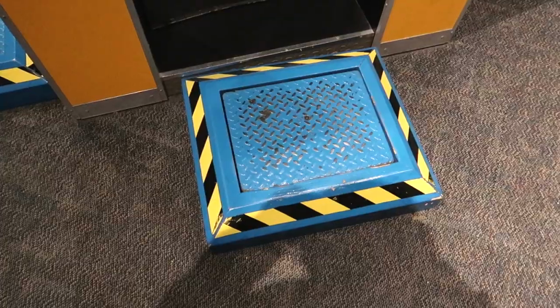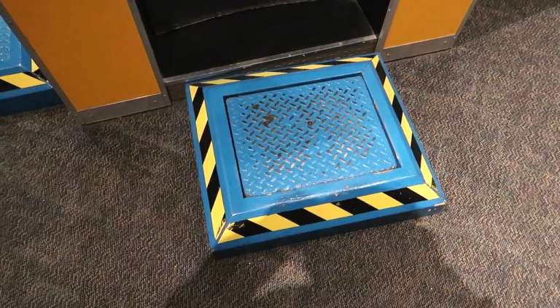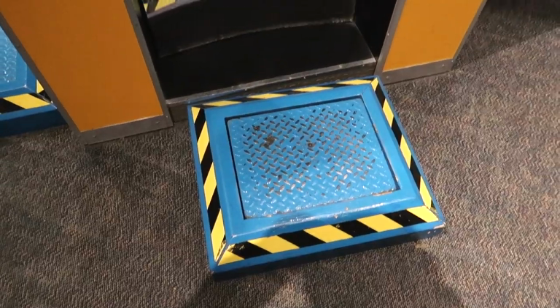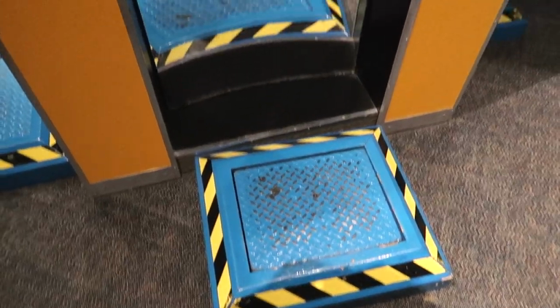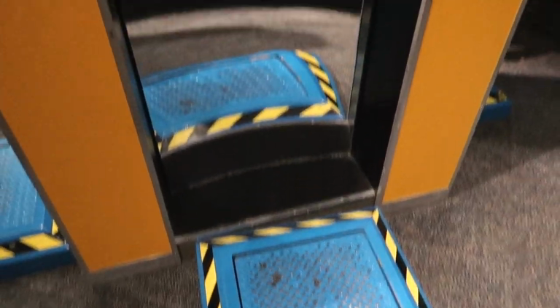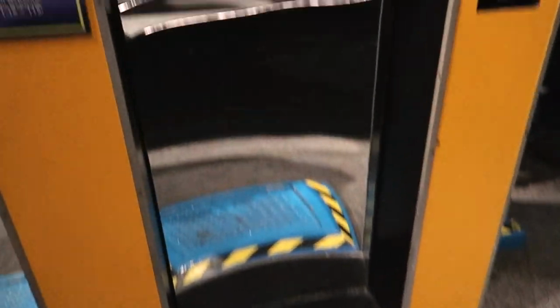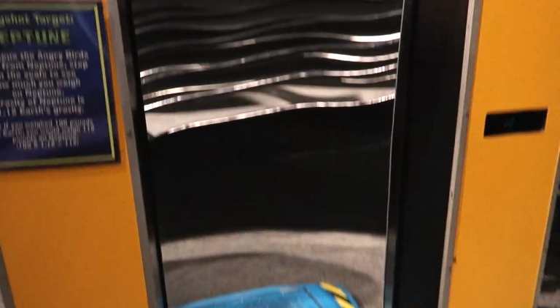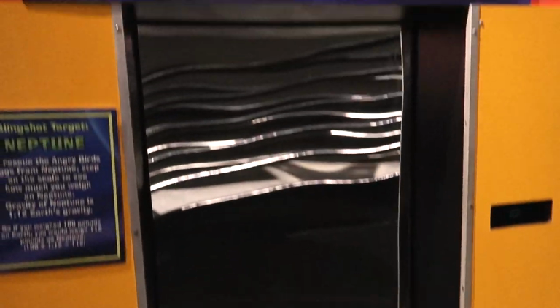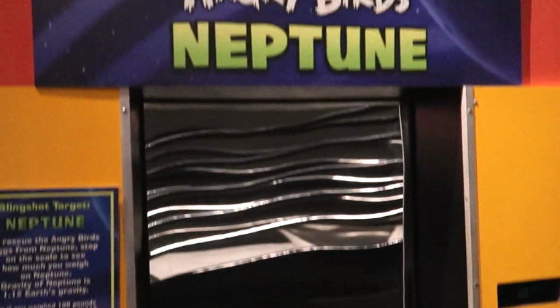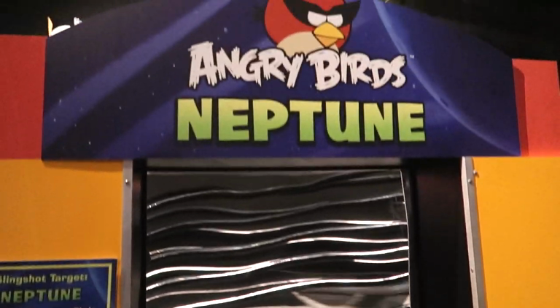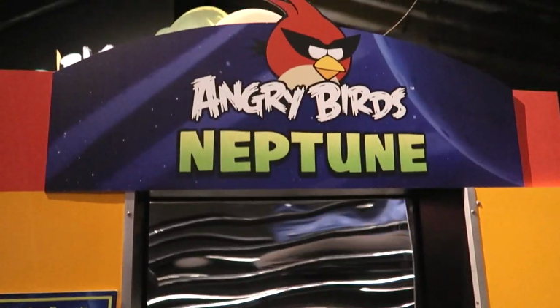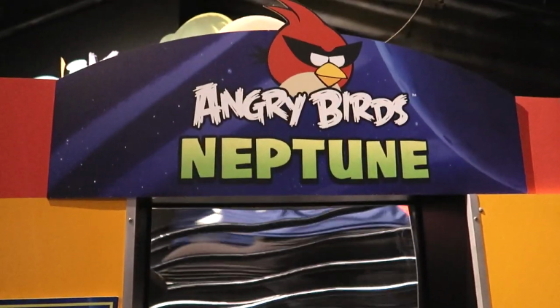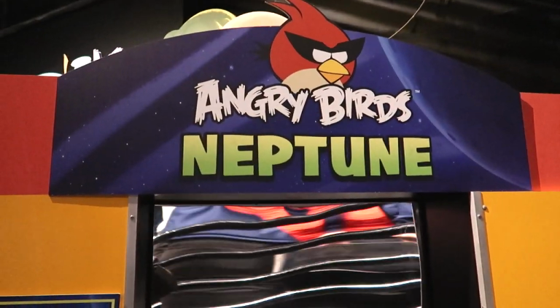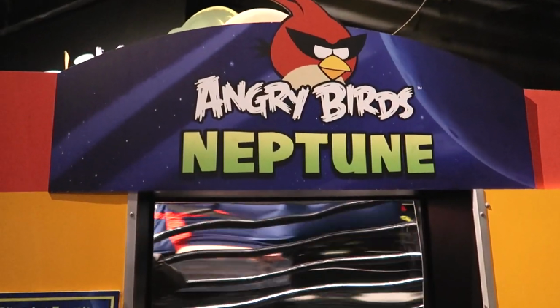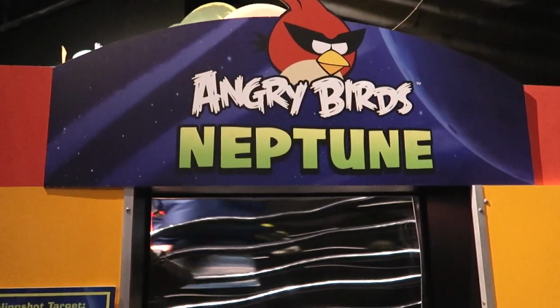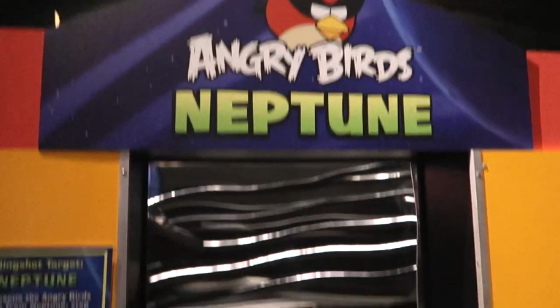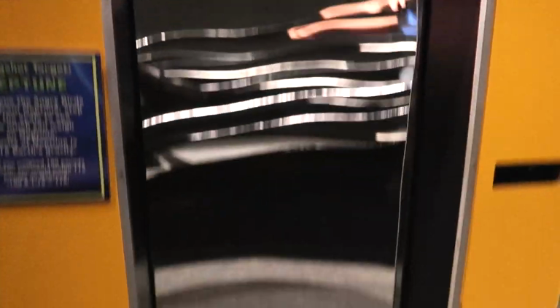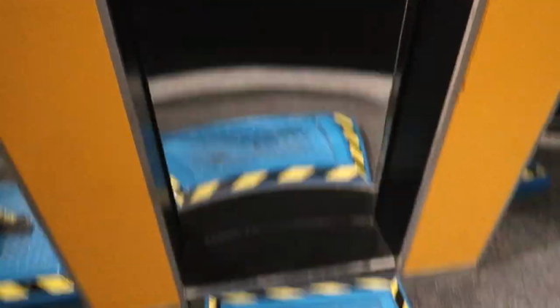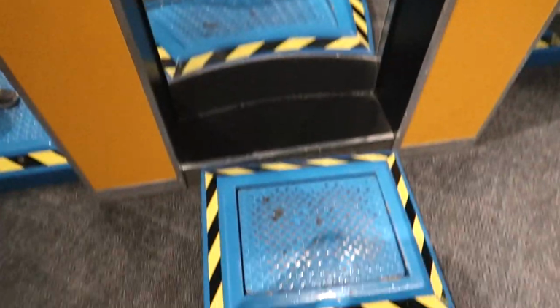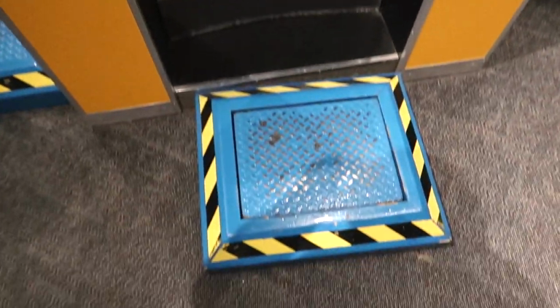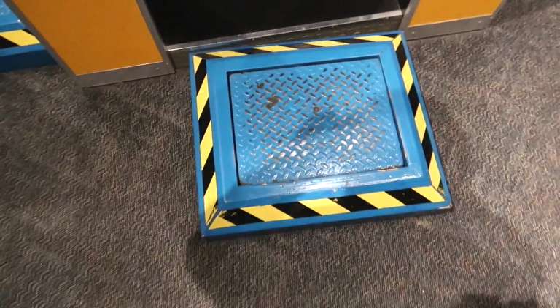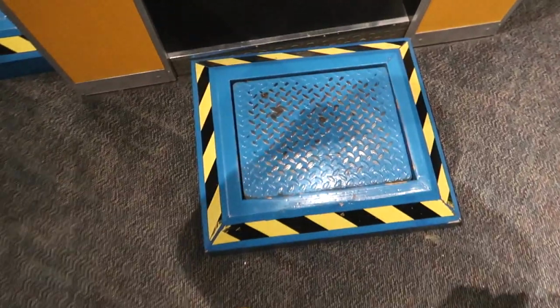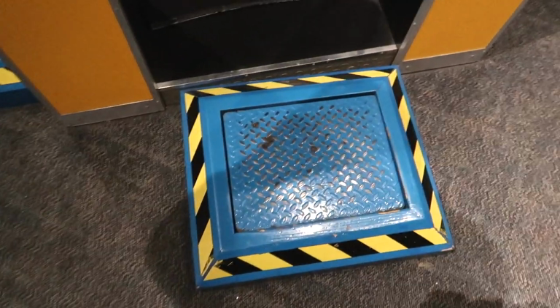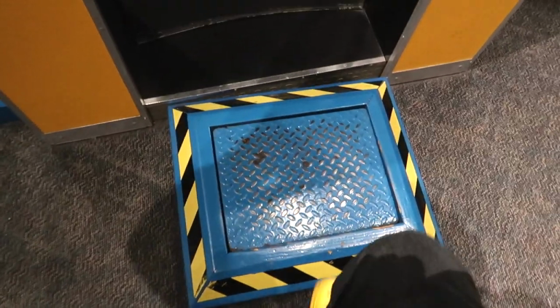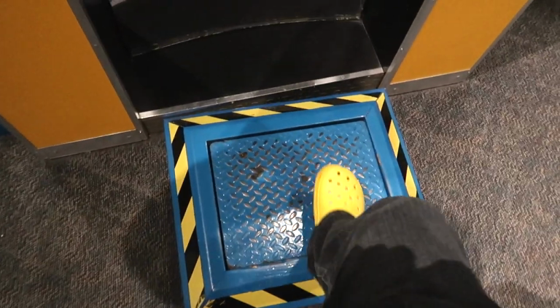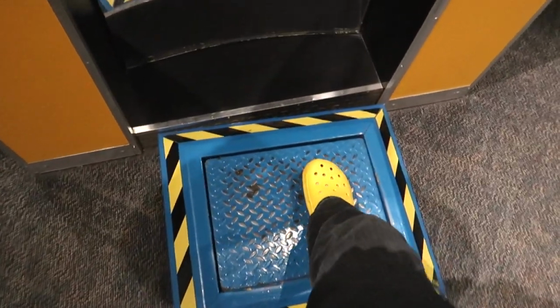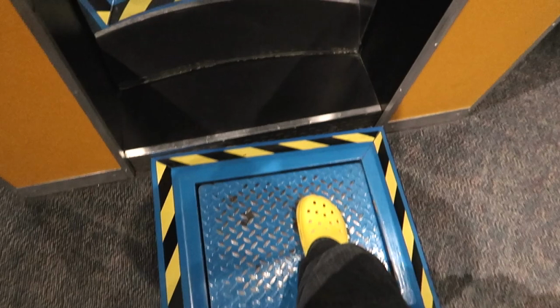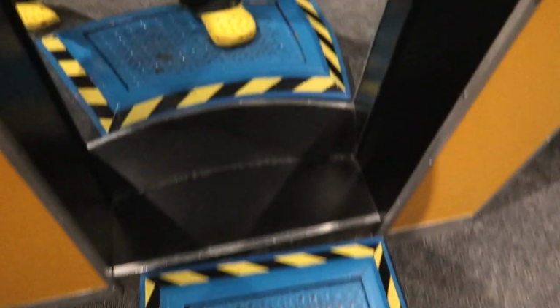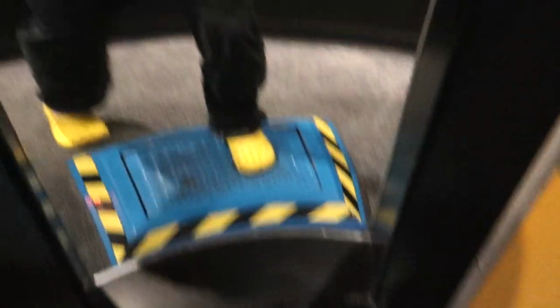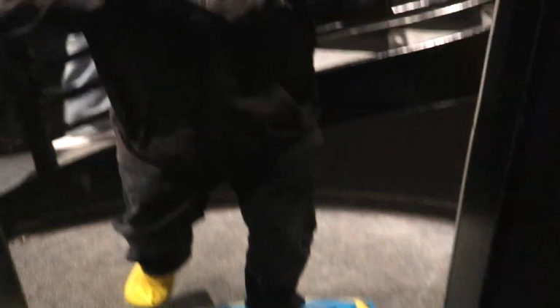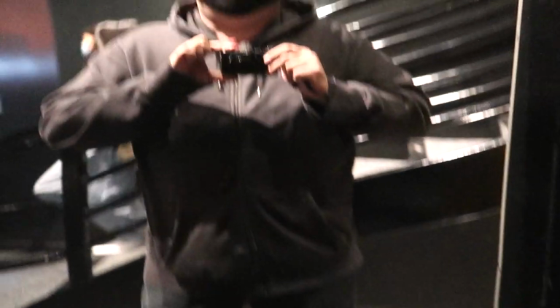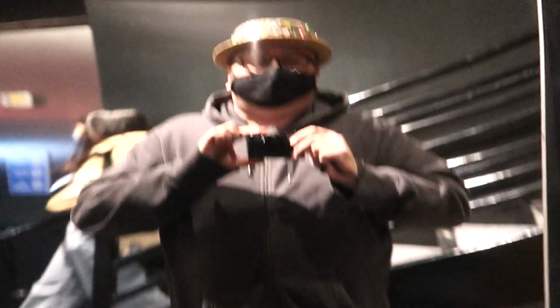Here's a scale where you can see how much you weigh on Neptune.